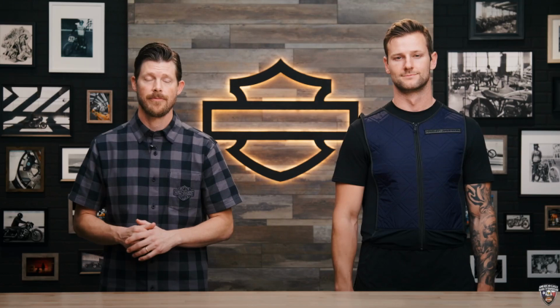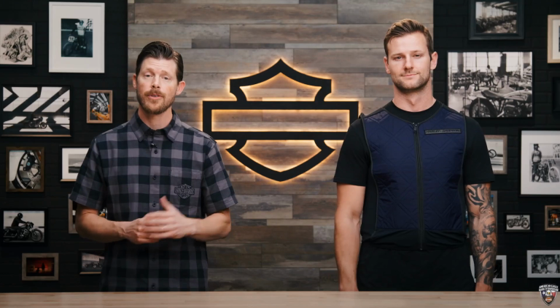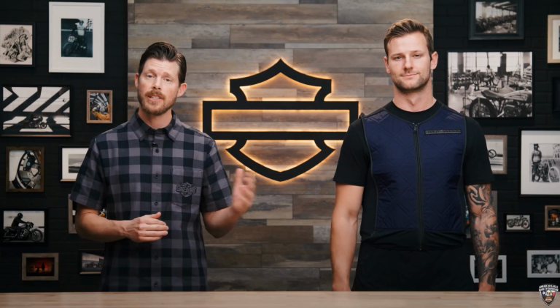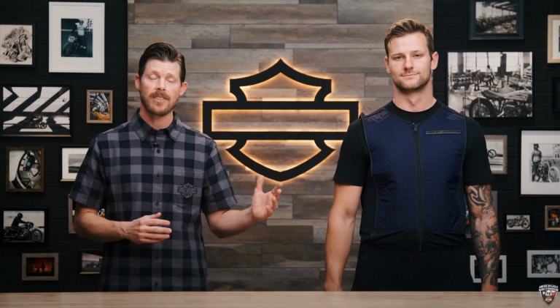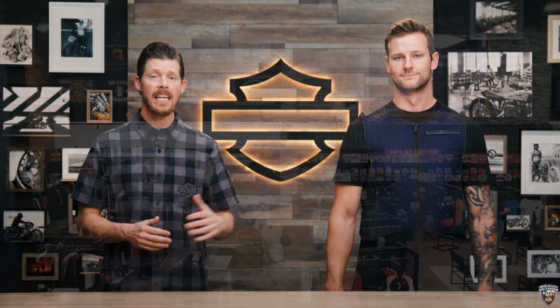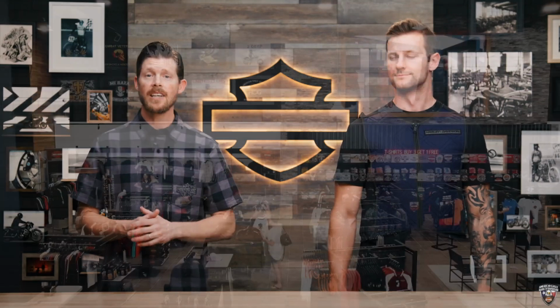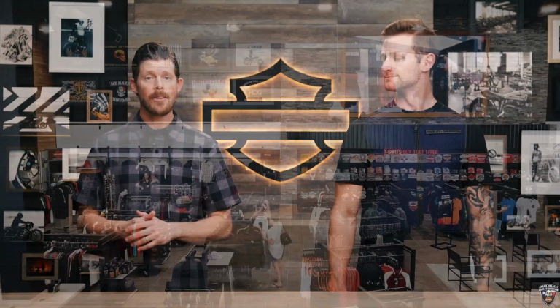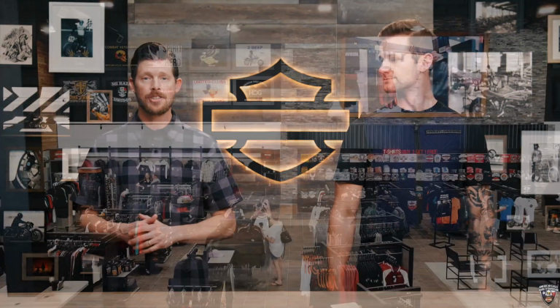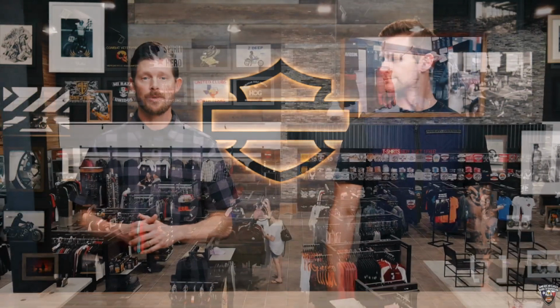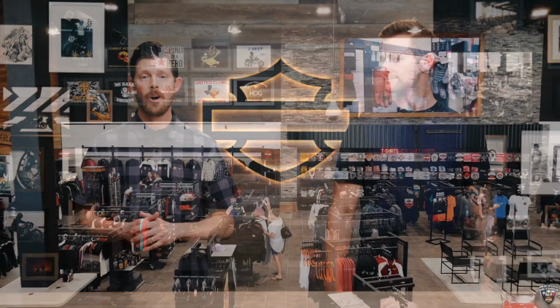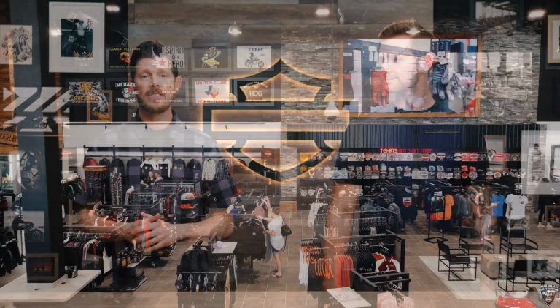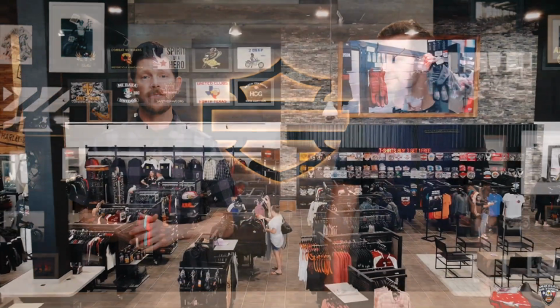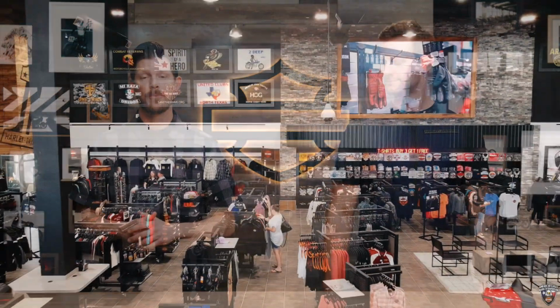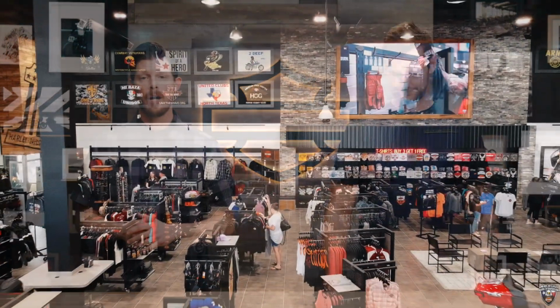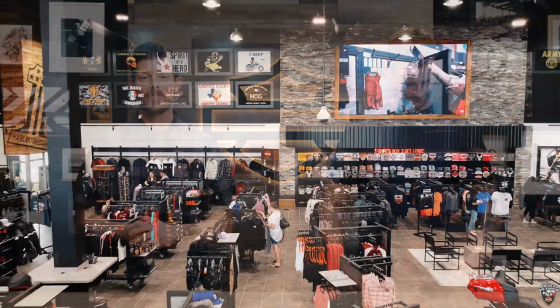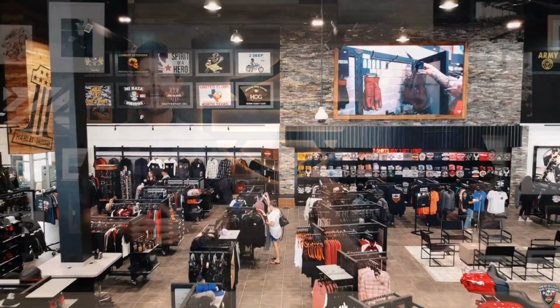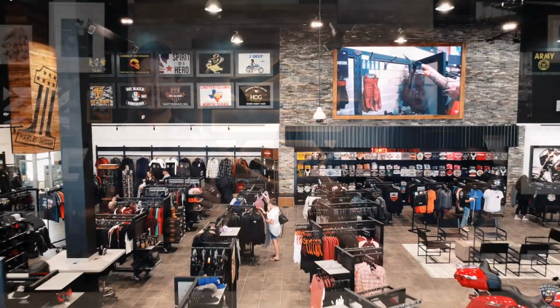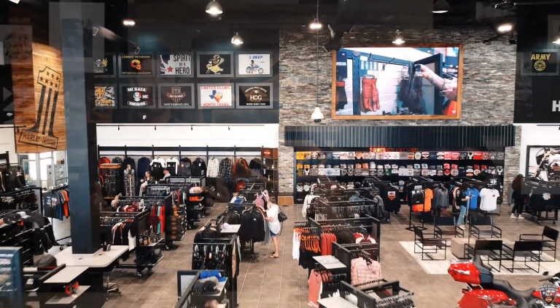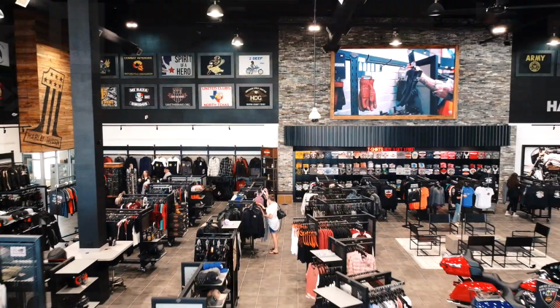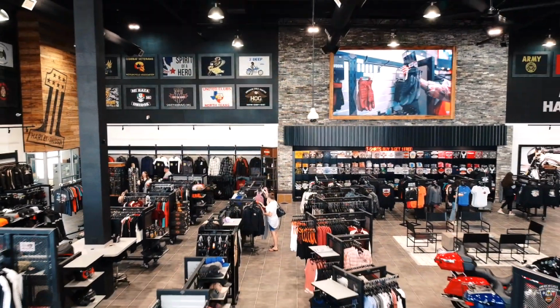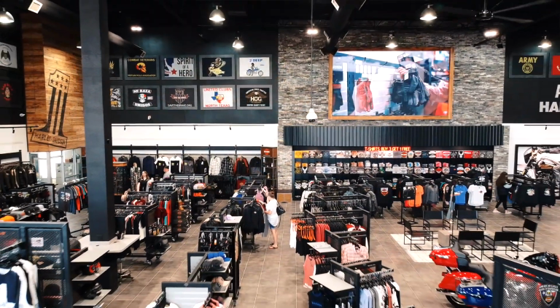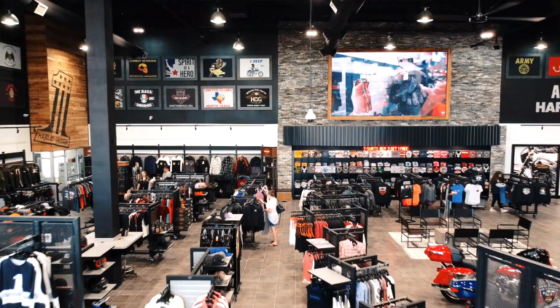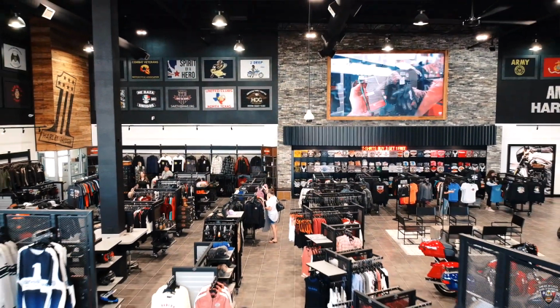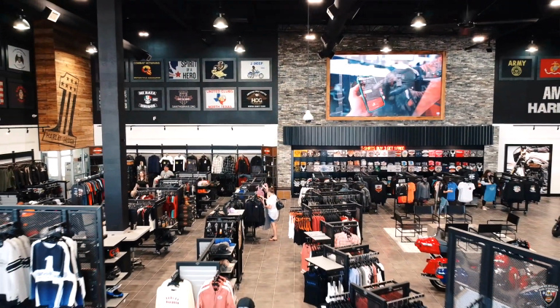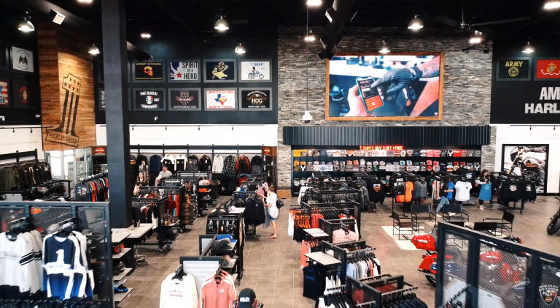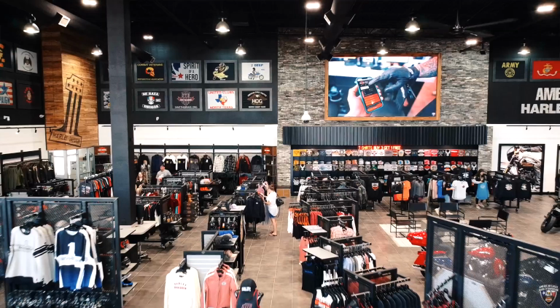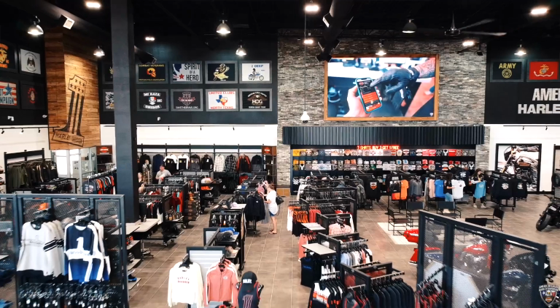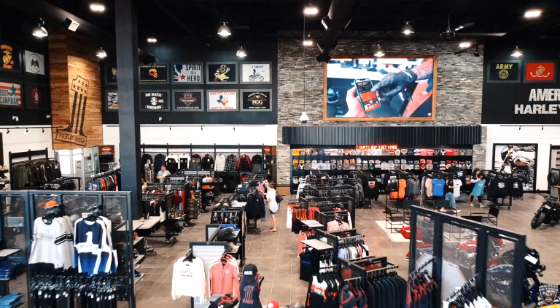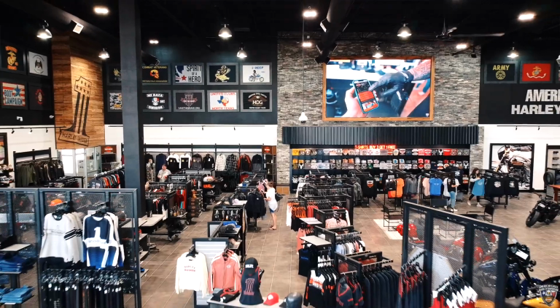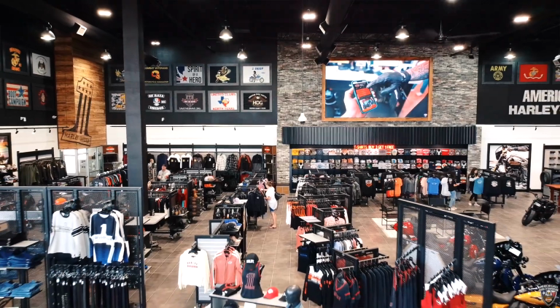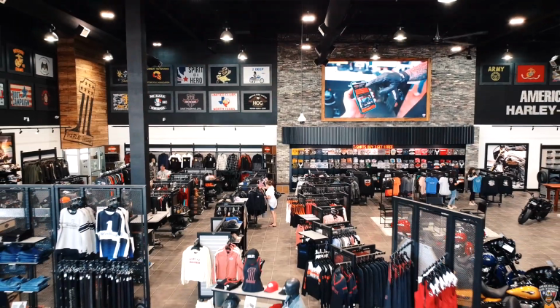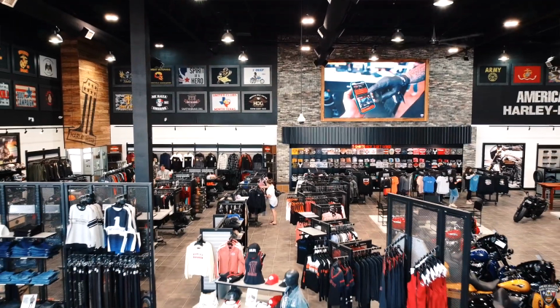For this and any other genuine Harley-Davidson products, visit Harley-Davidson.com or any authorized Harley-Davidson dealer.